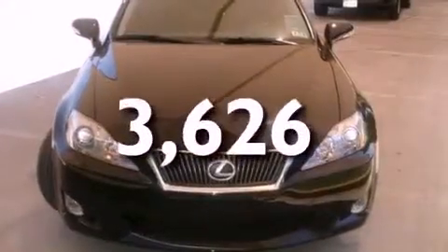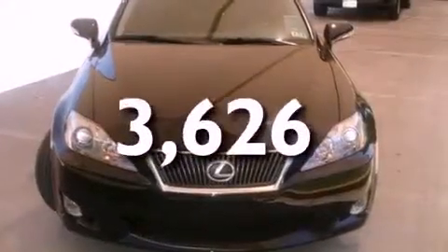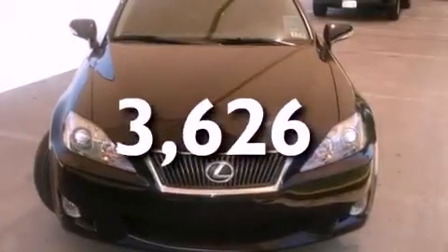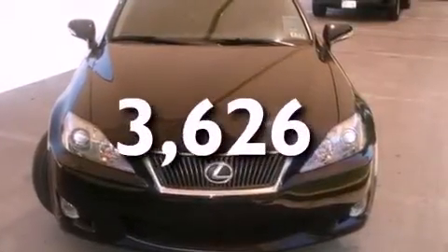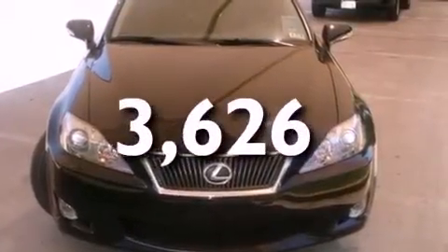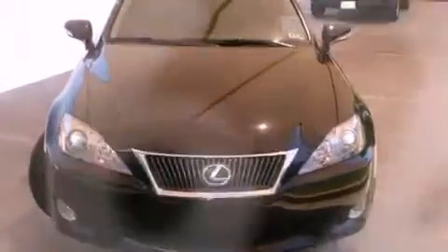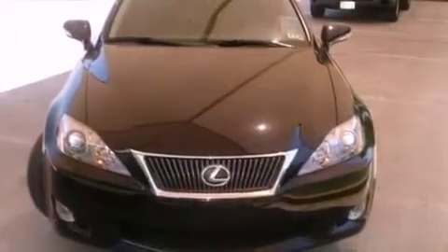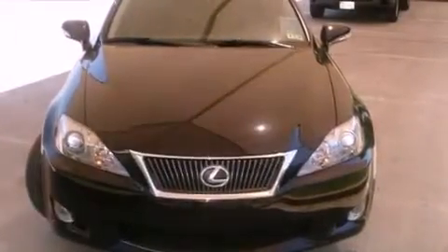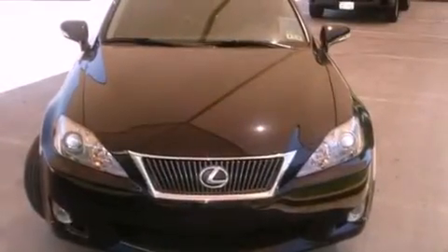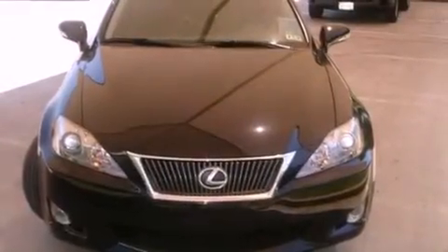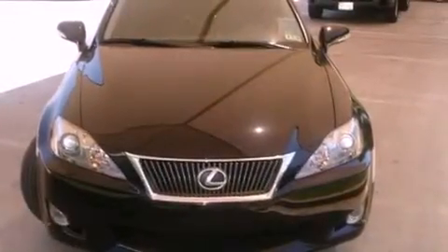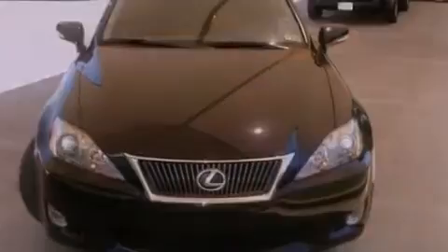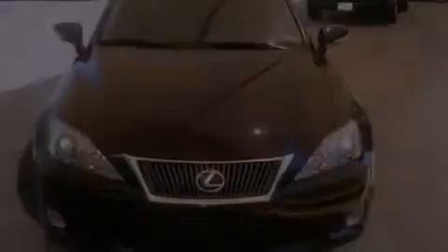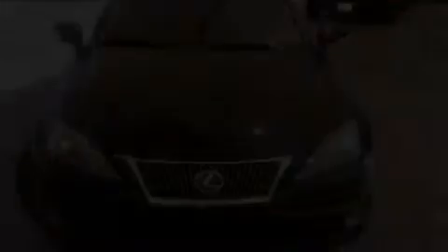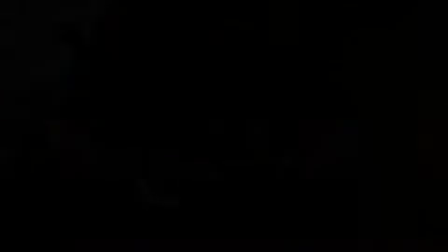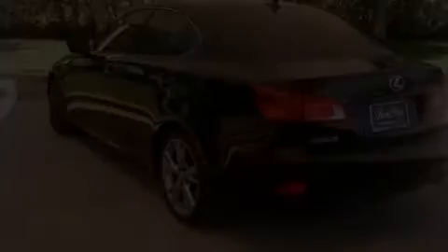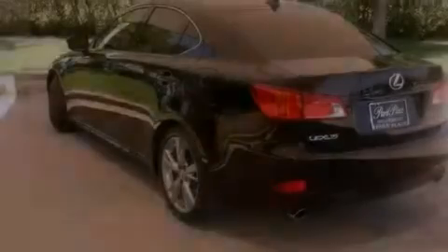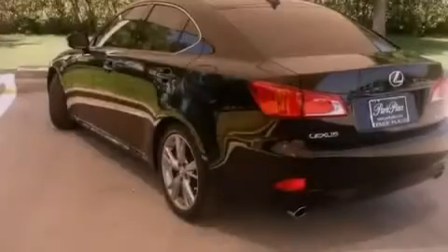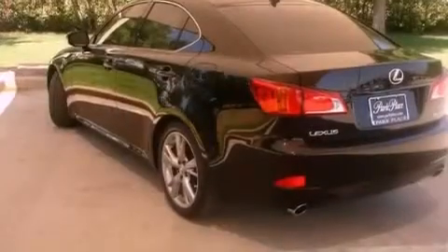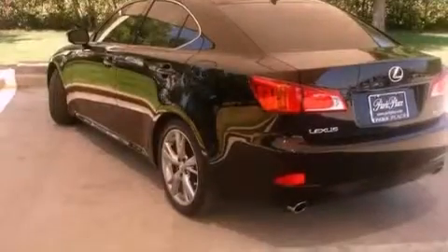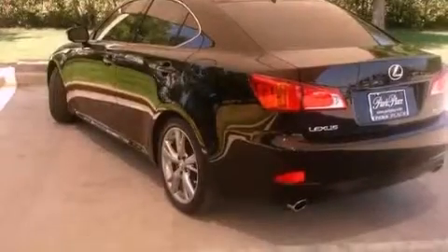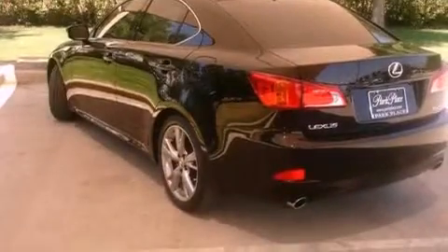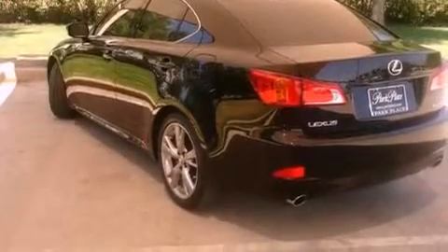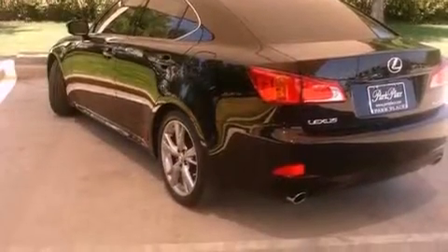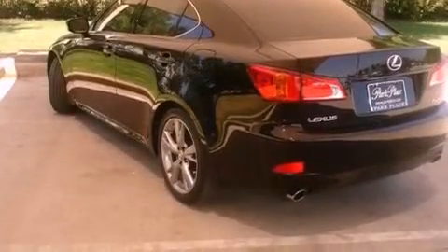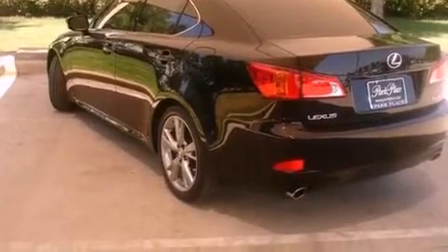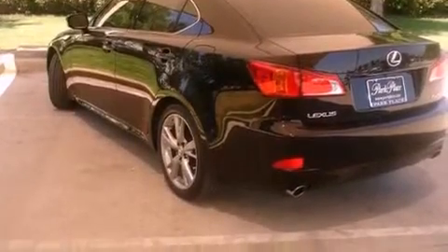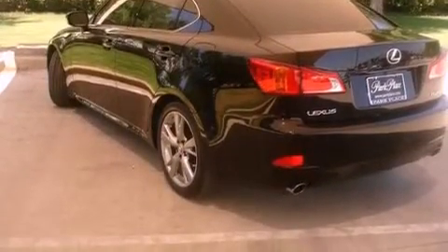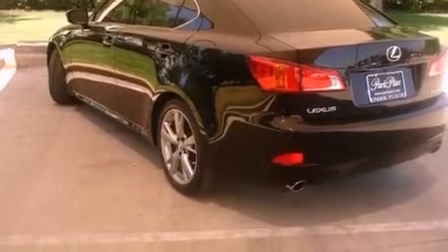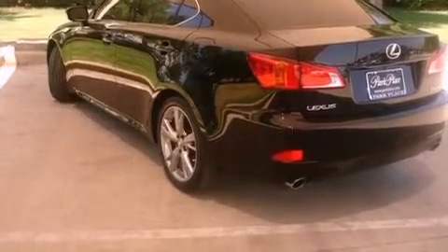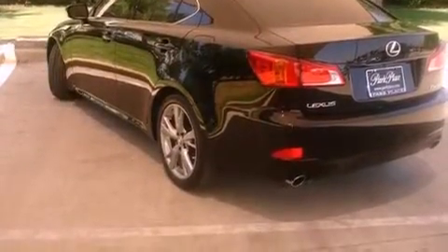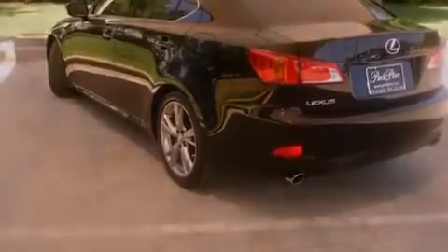With an EPA estimated rating of 29 miles per gallon on the highway, its fuel efficiency will save you time and money.